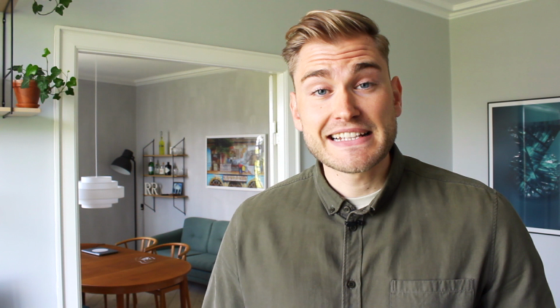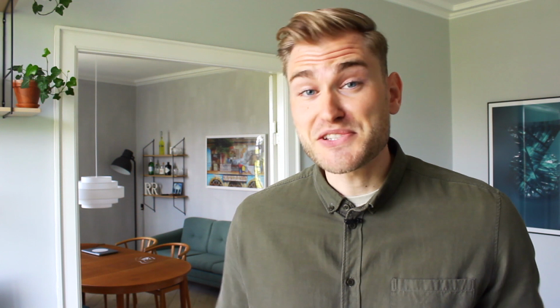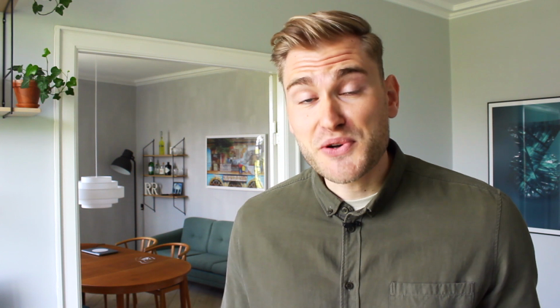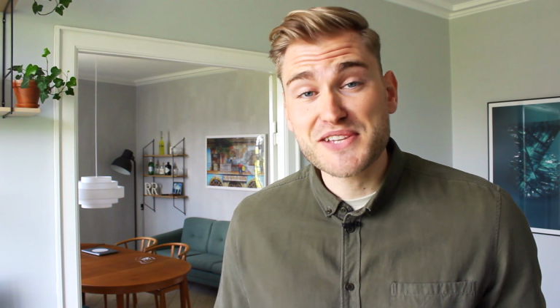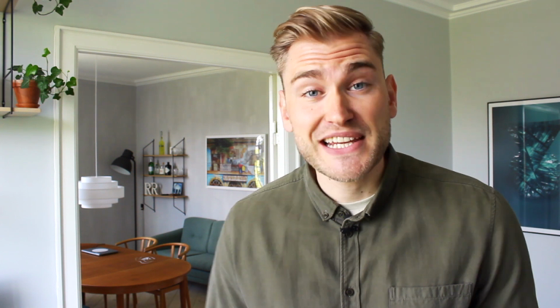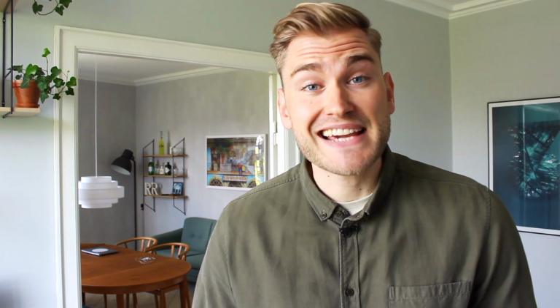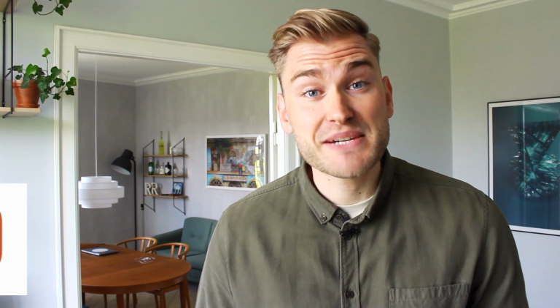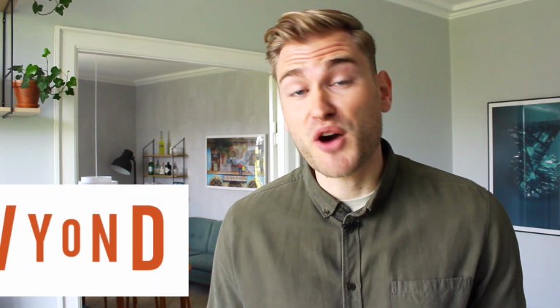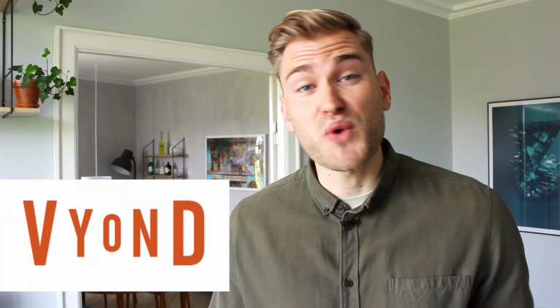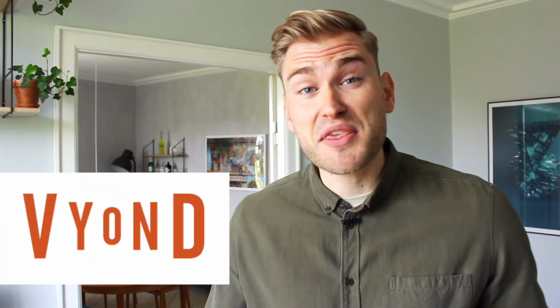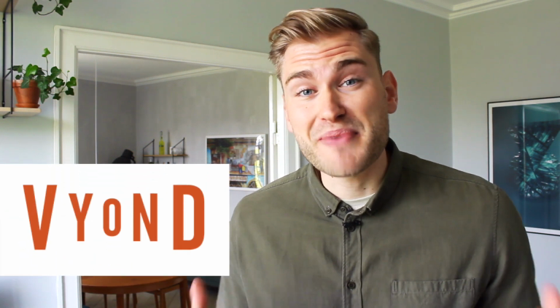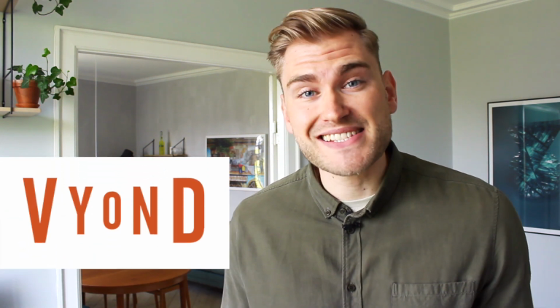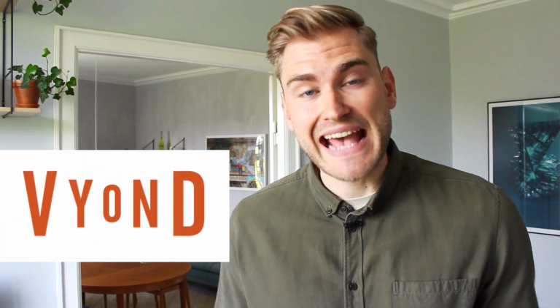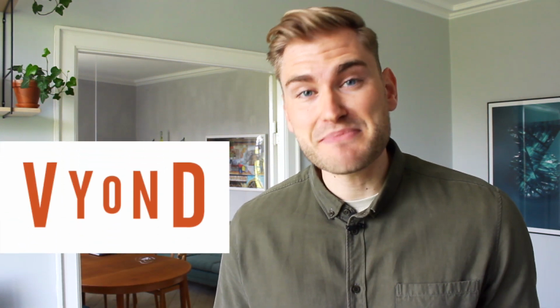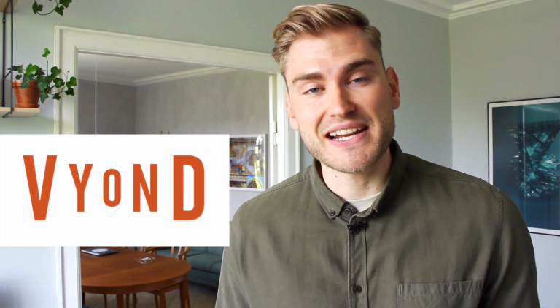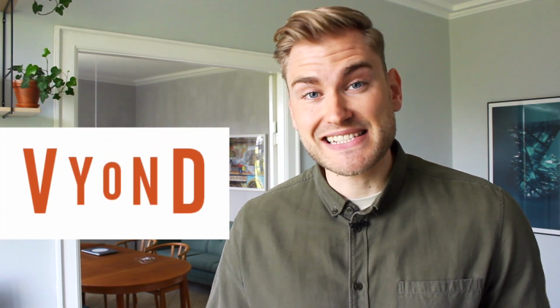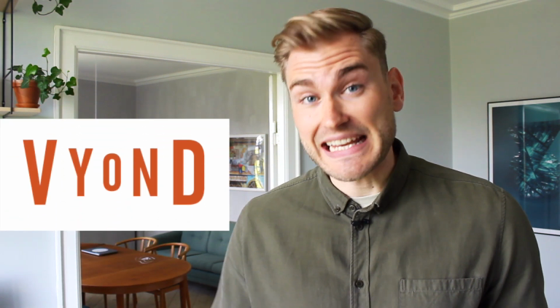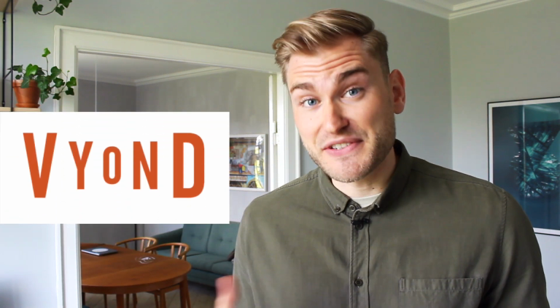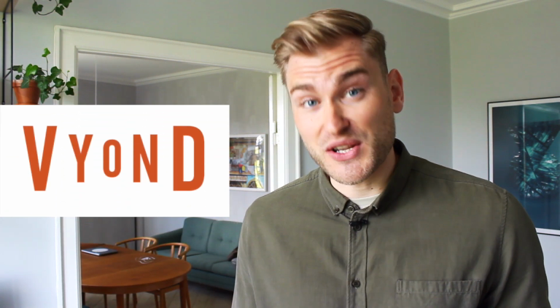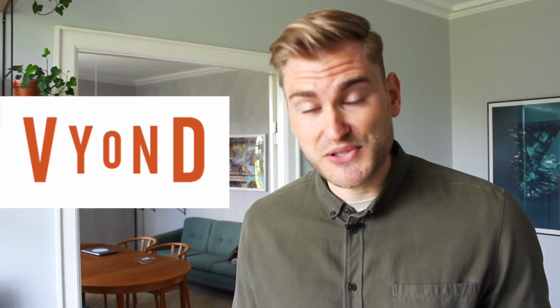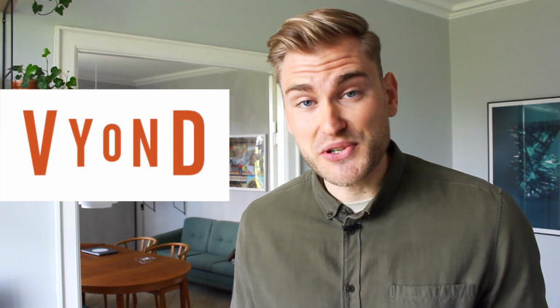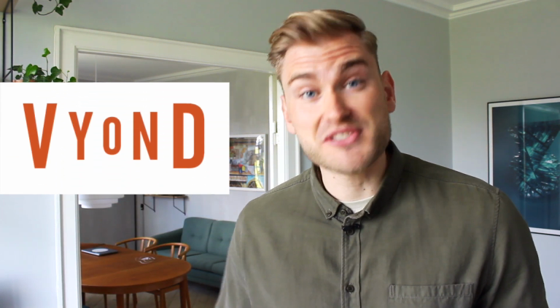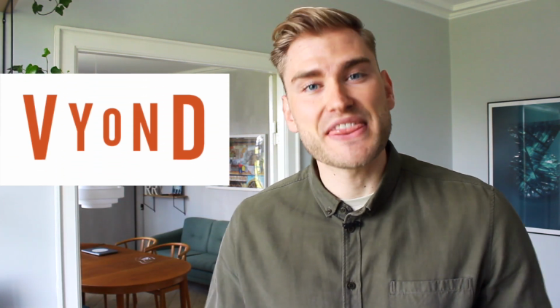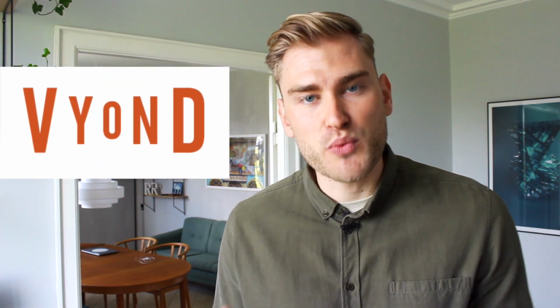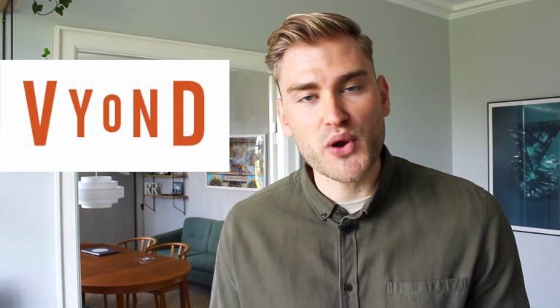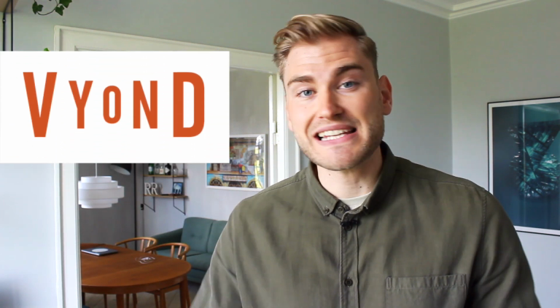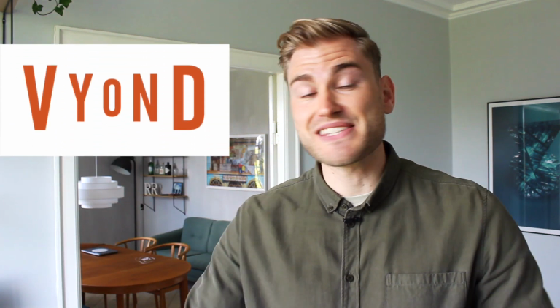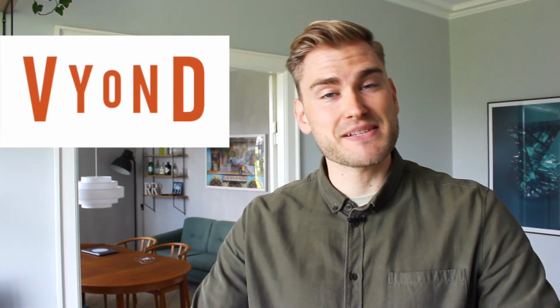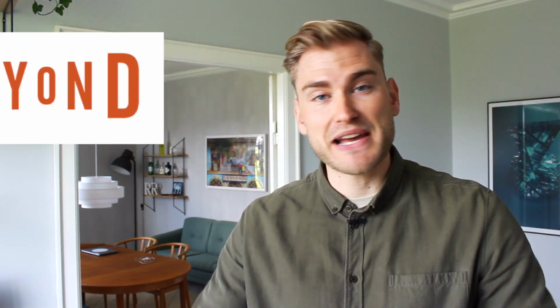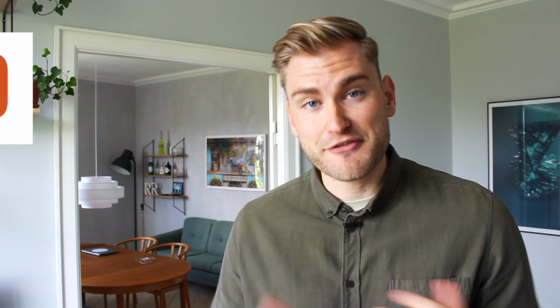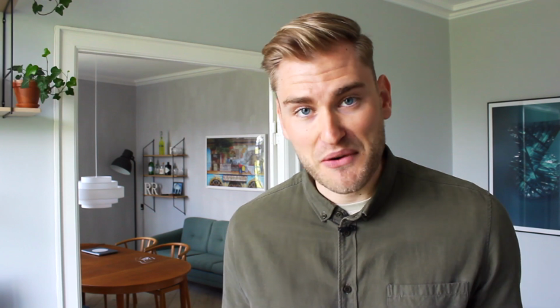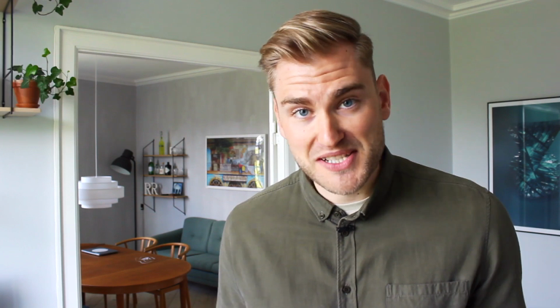Did you know that you can actually become one of the best animators in Vyond Studio in the world in just a matter of hours?